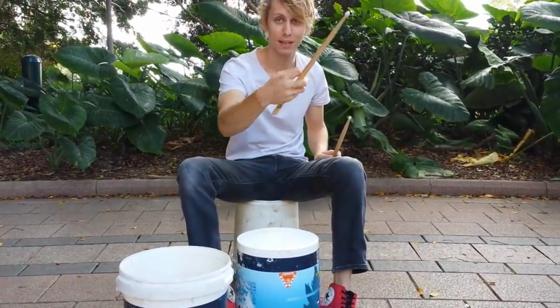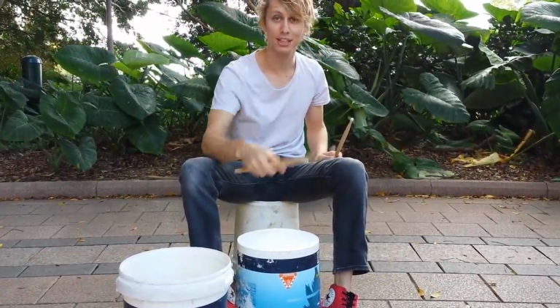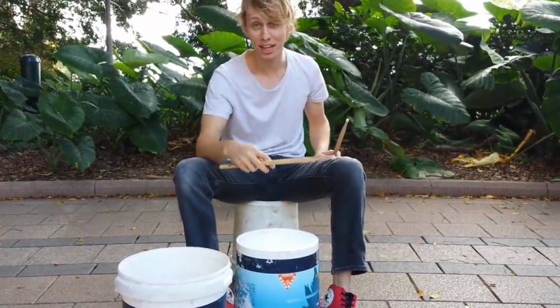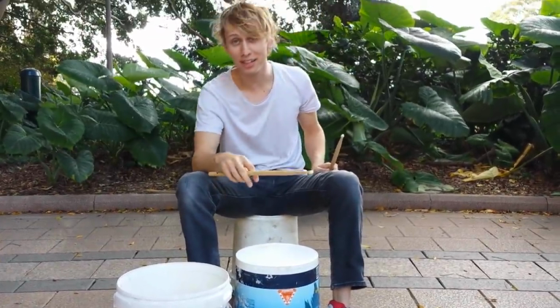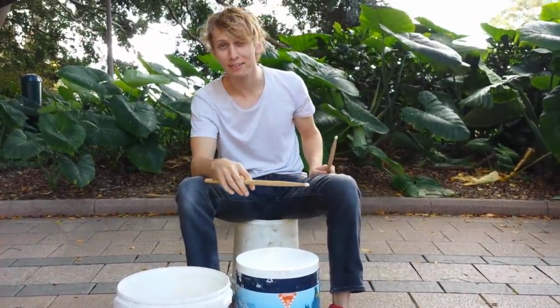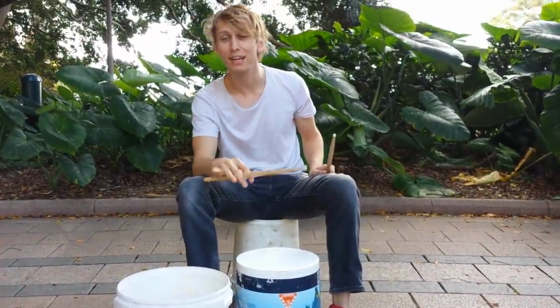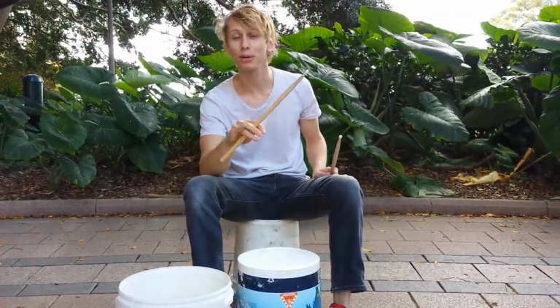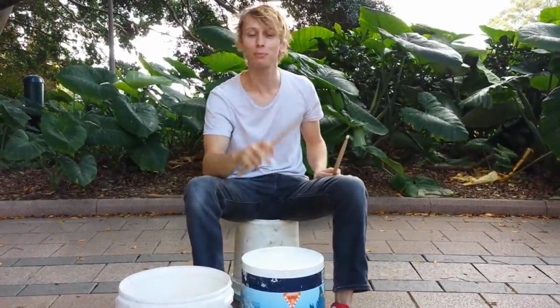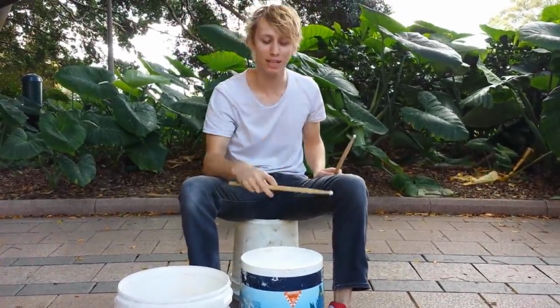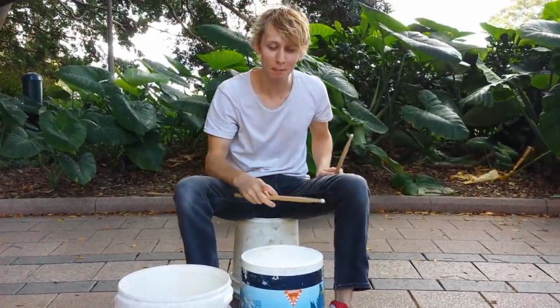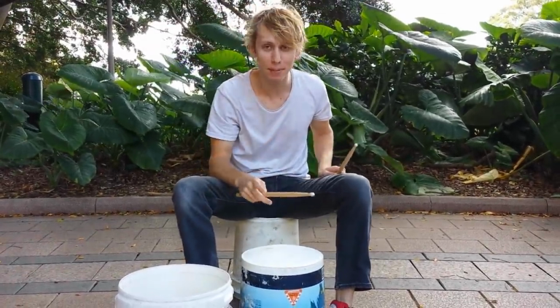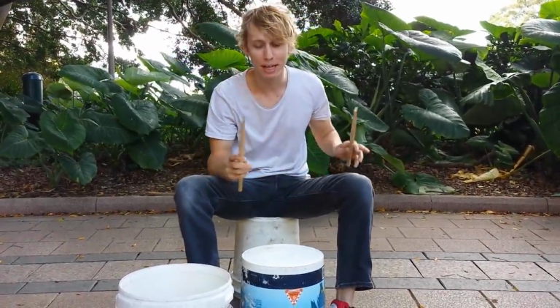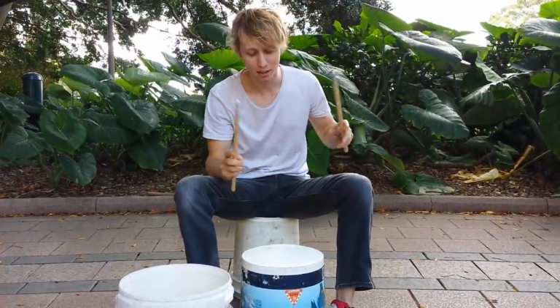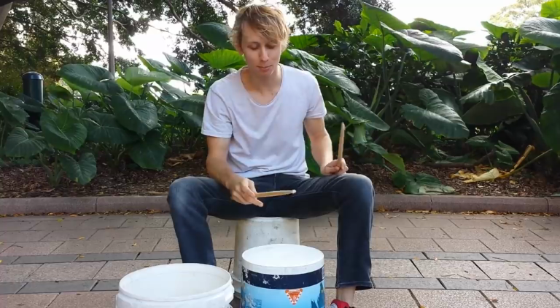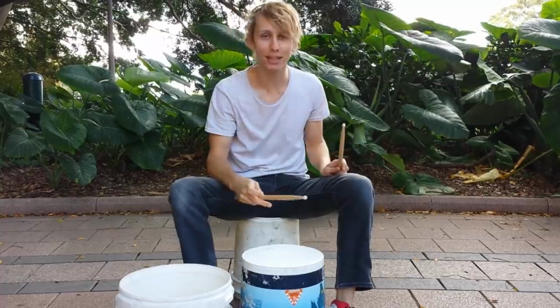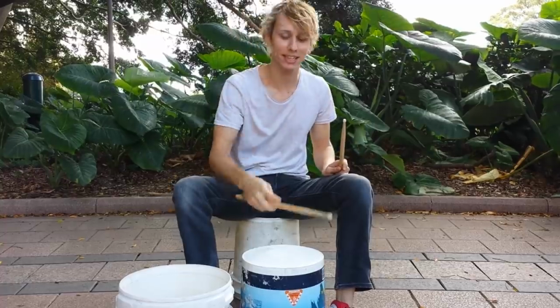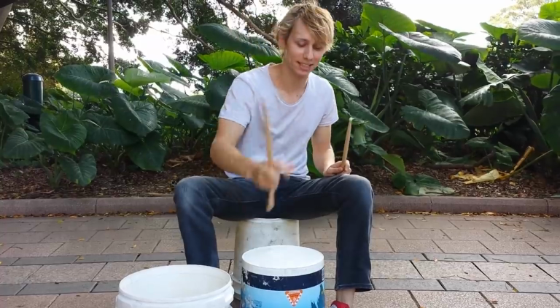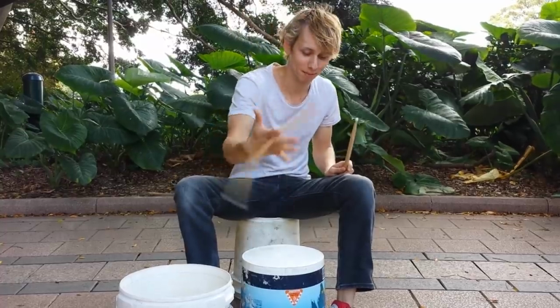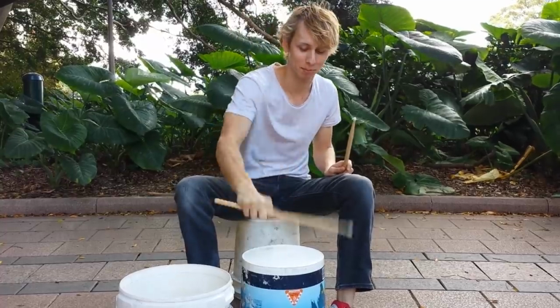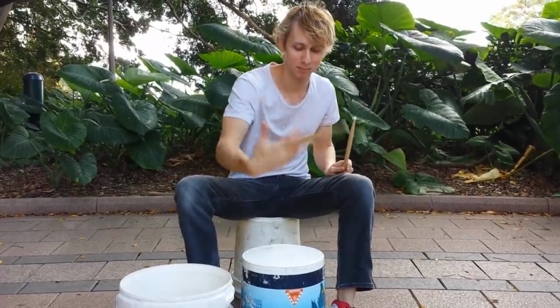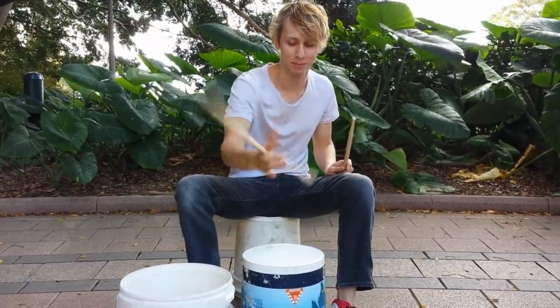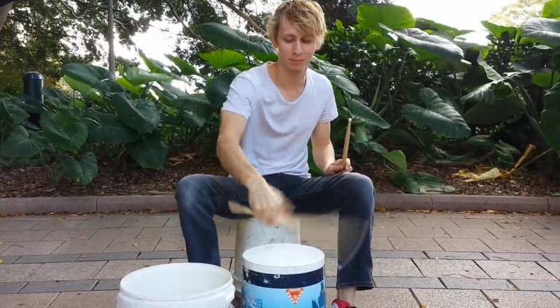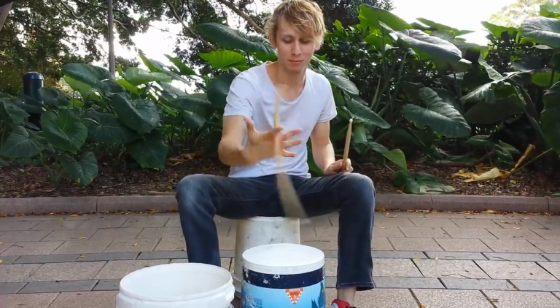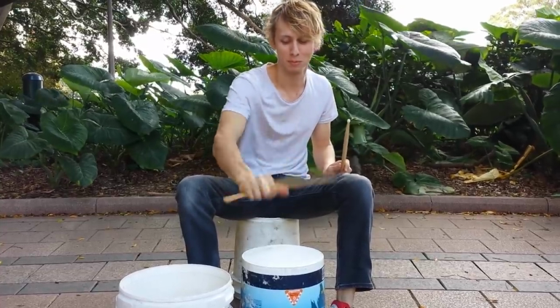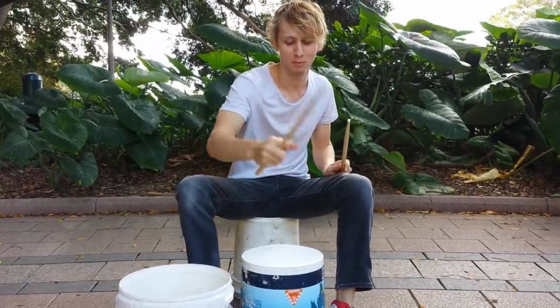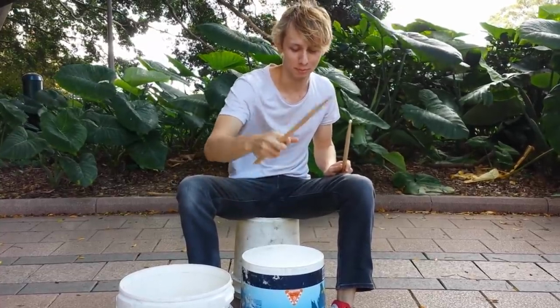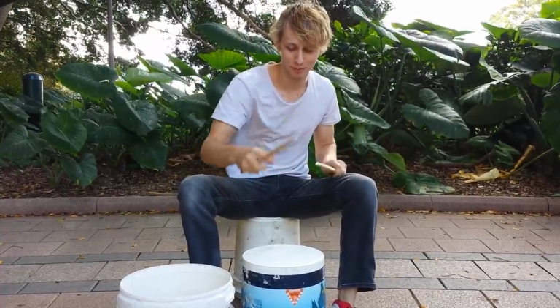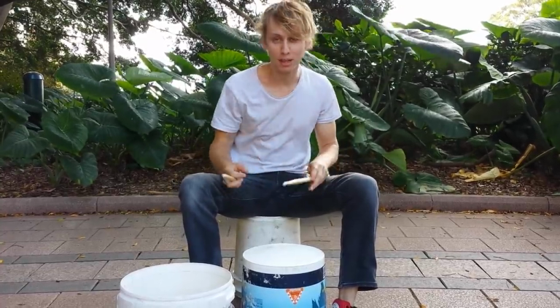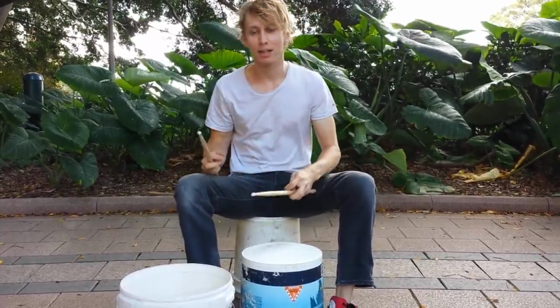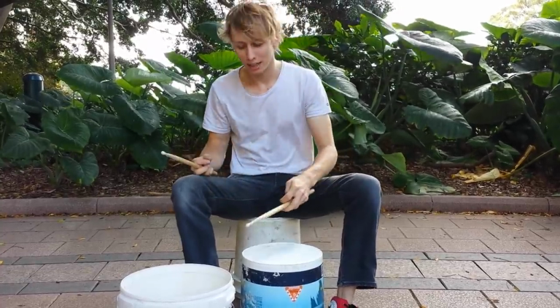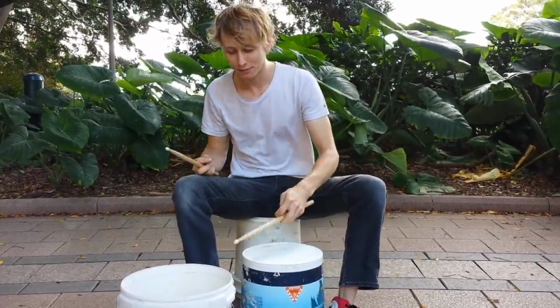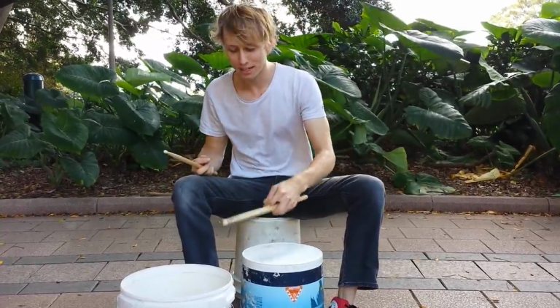You got that? When you speed it up, it looks a bit like this. Left hand.